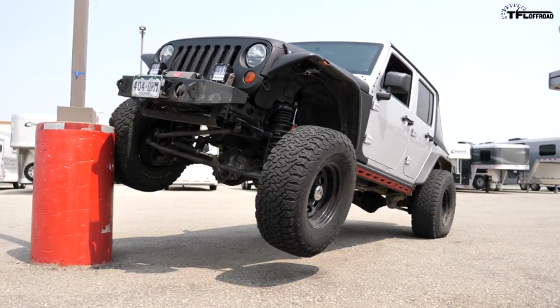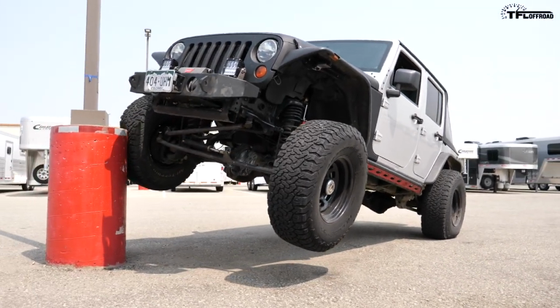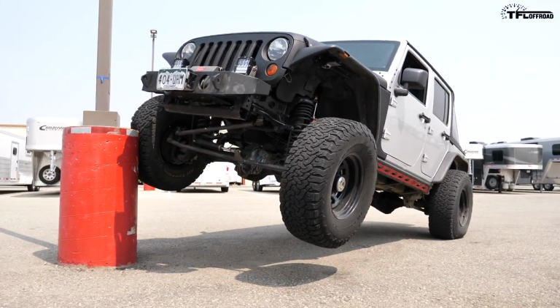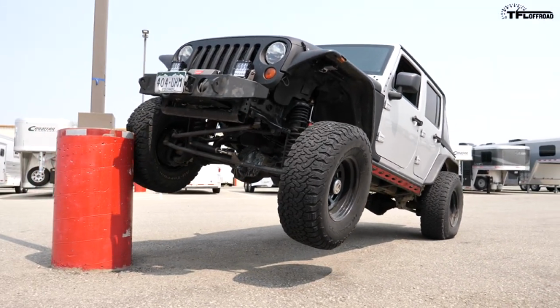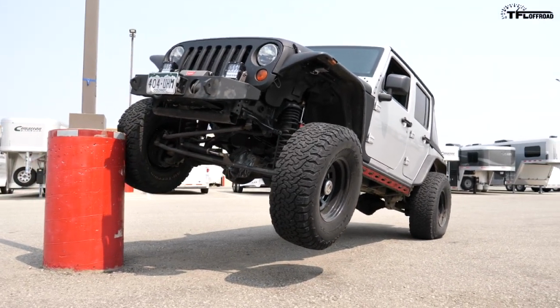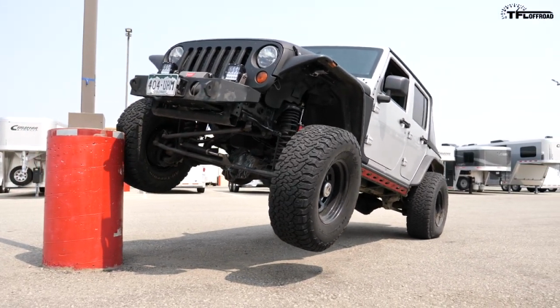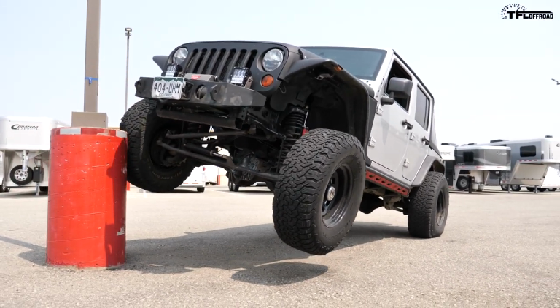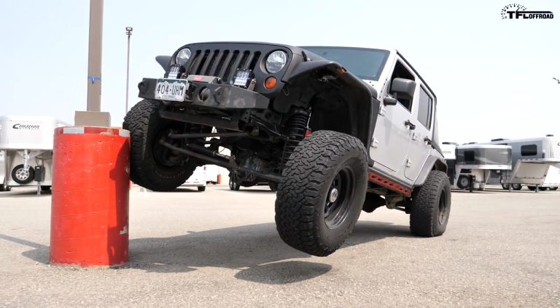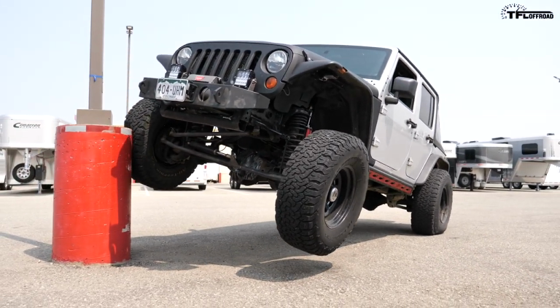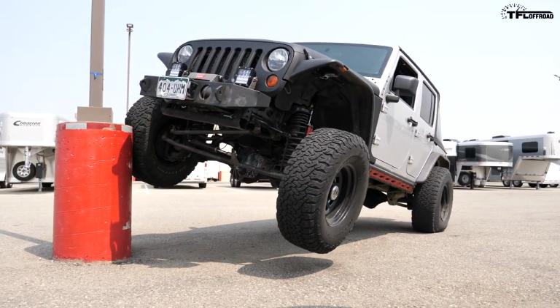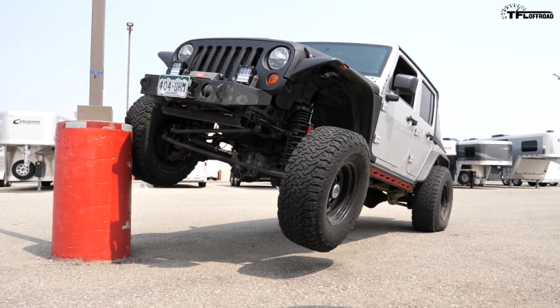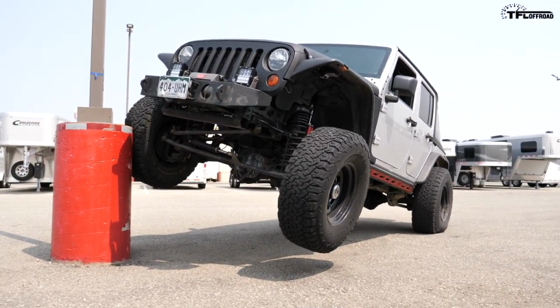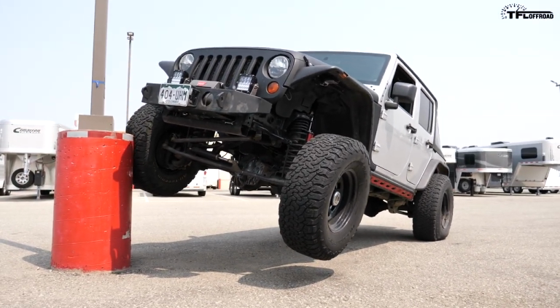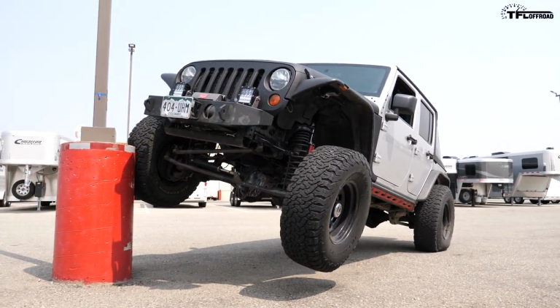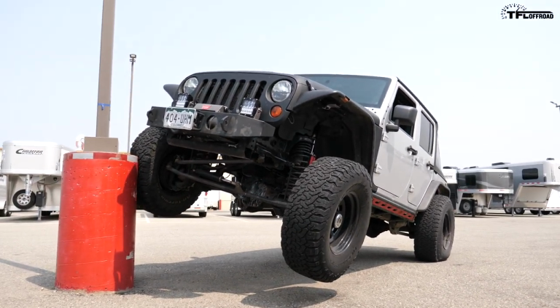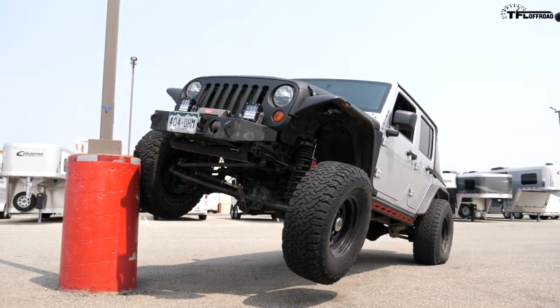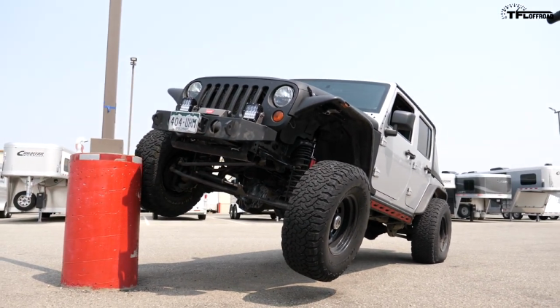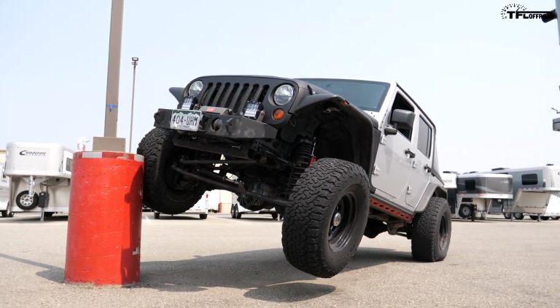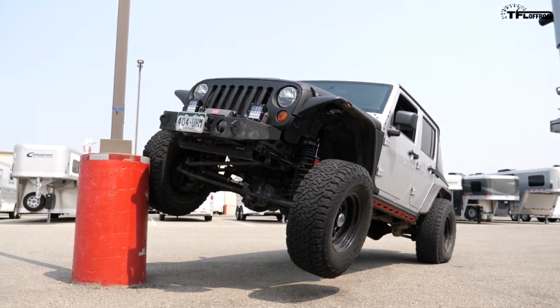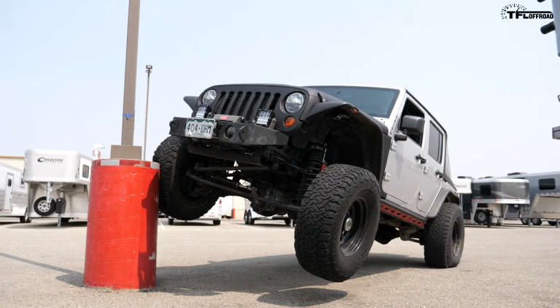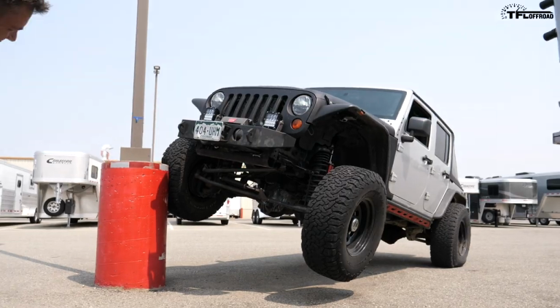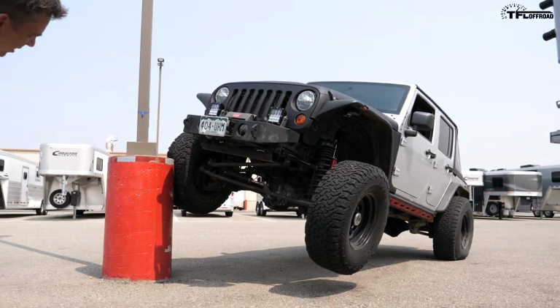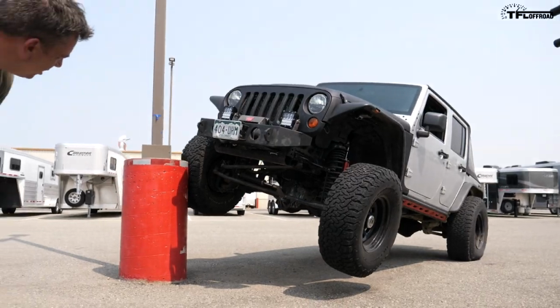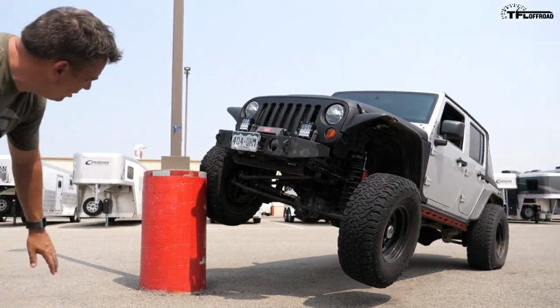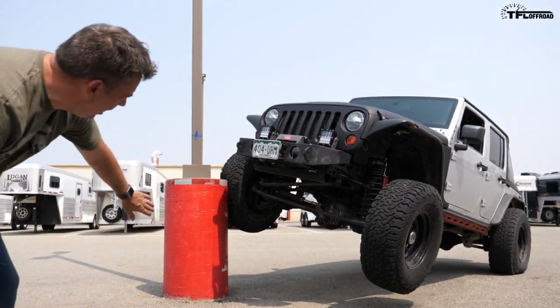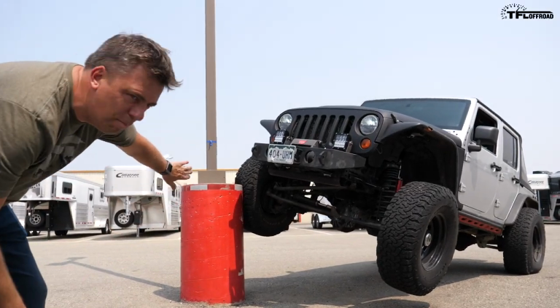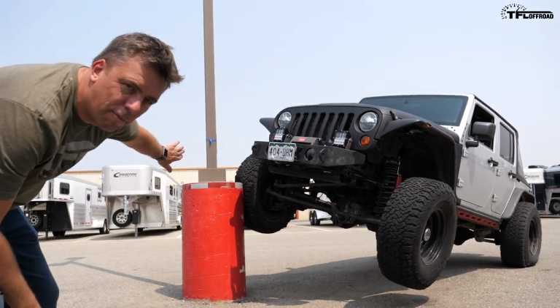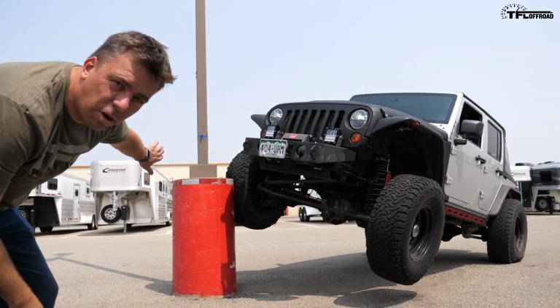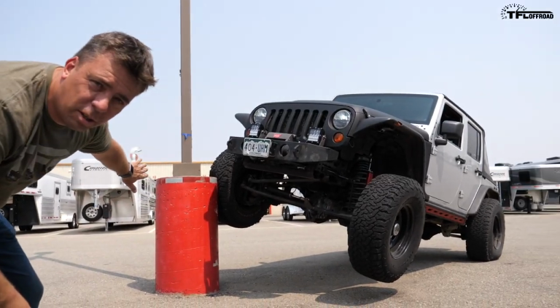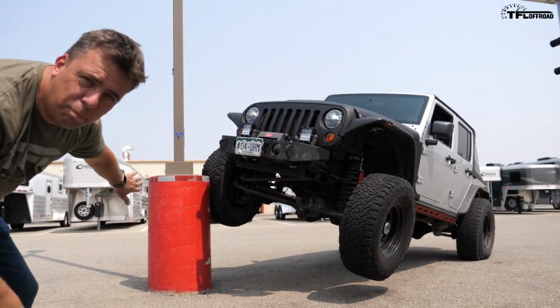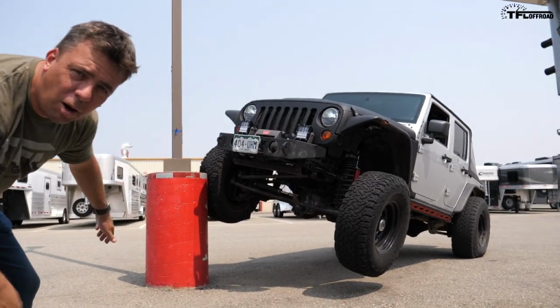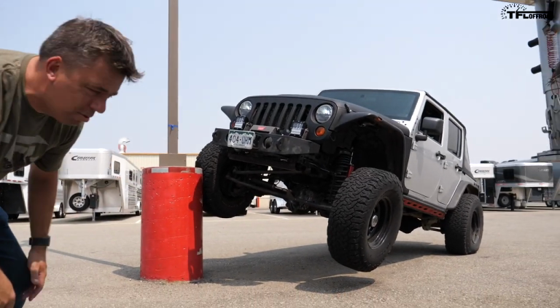Look at that — he just climbed a vertical post!